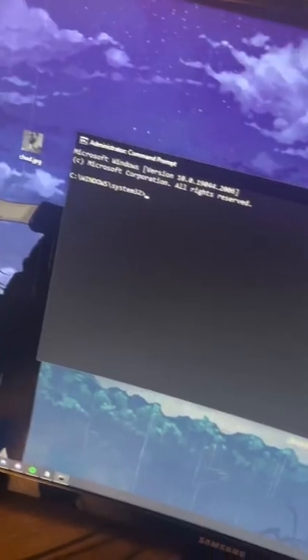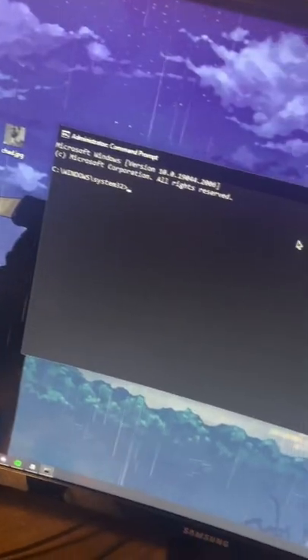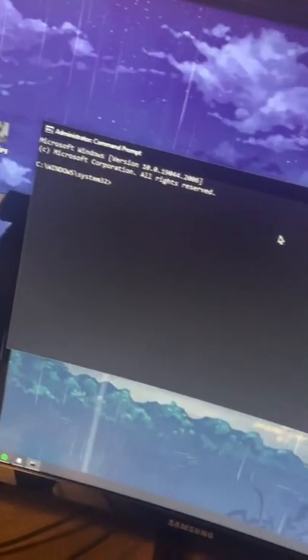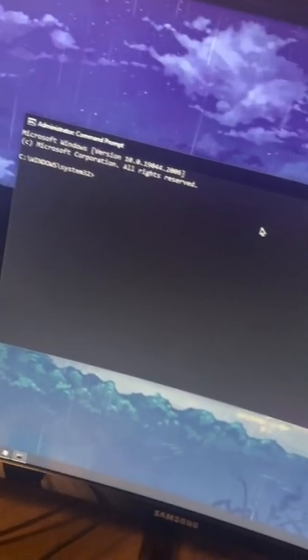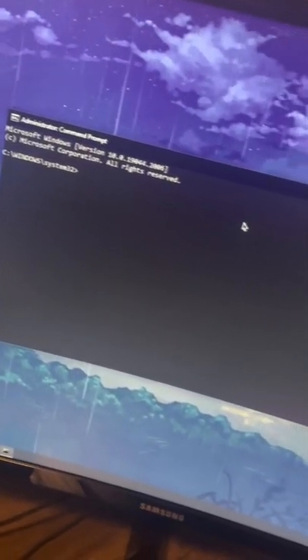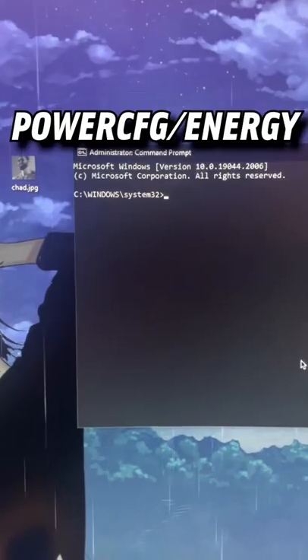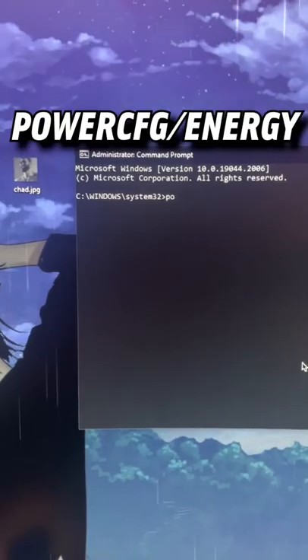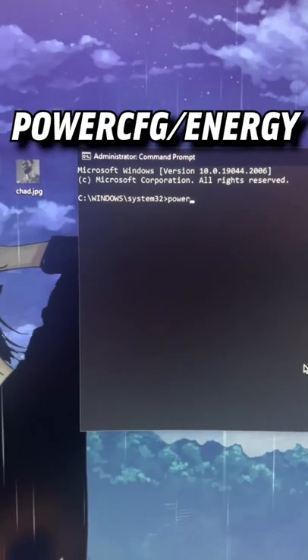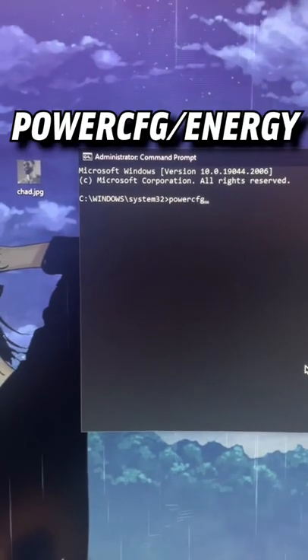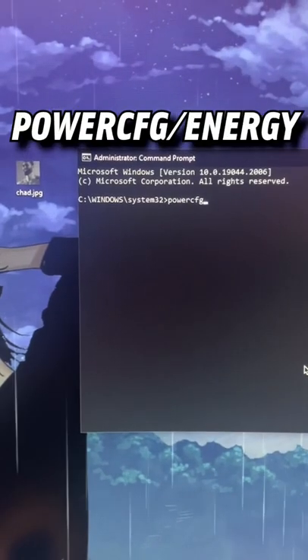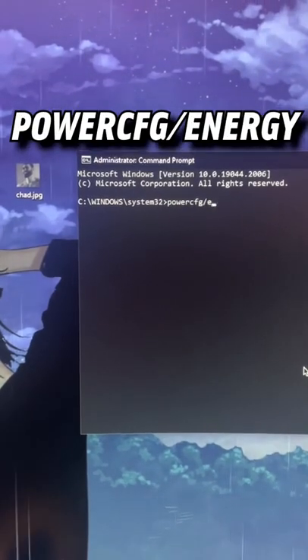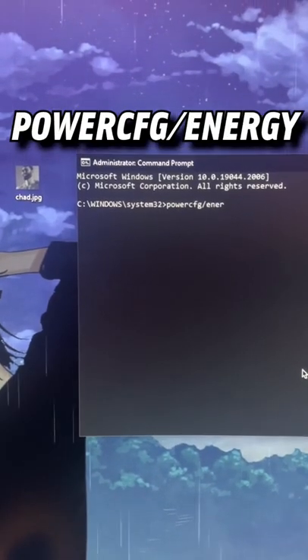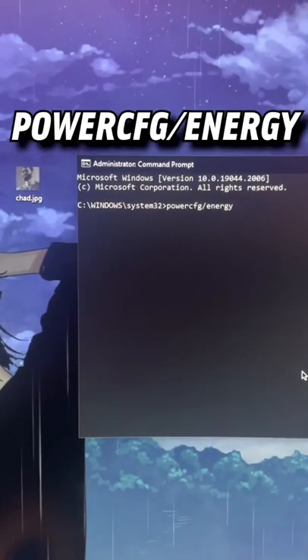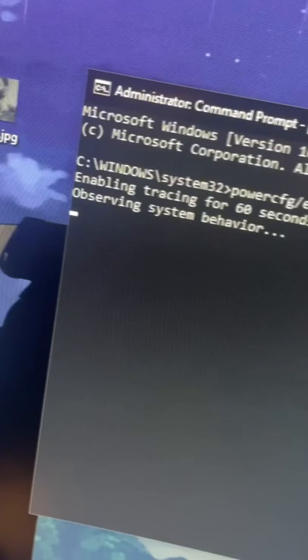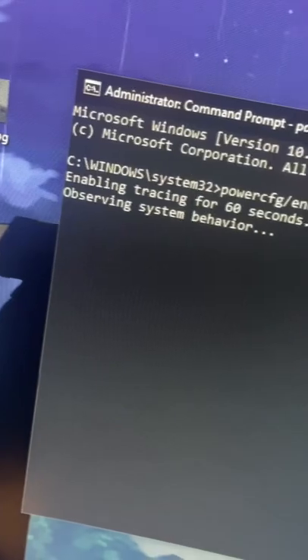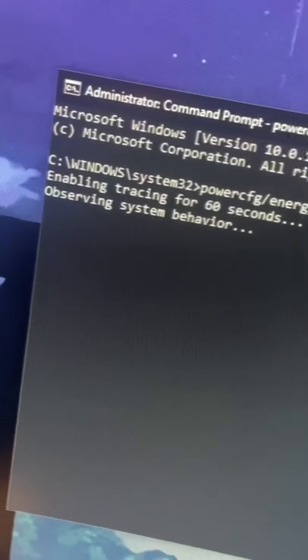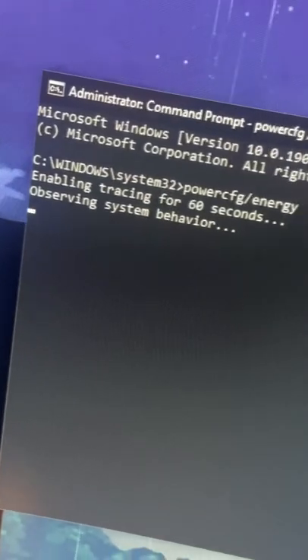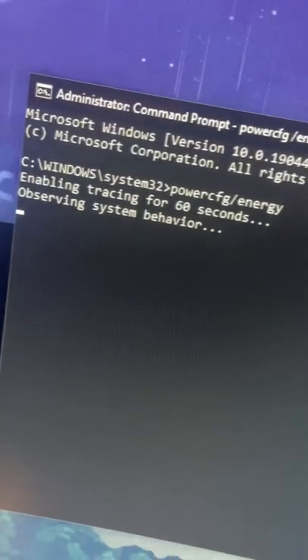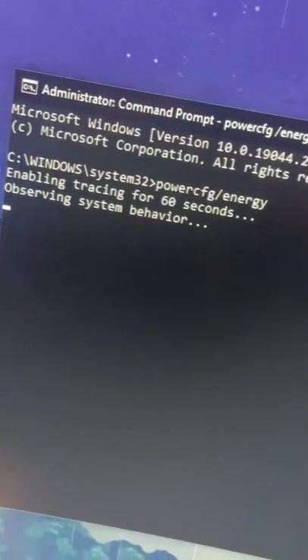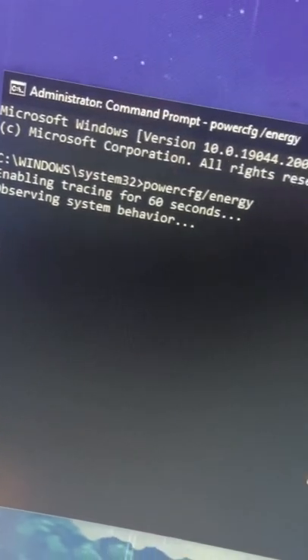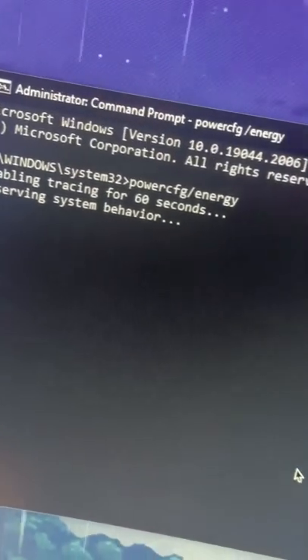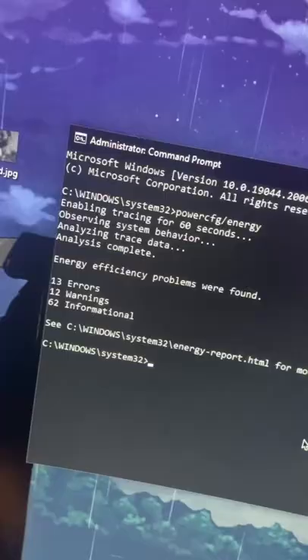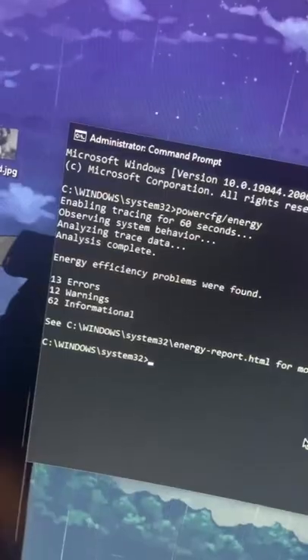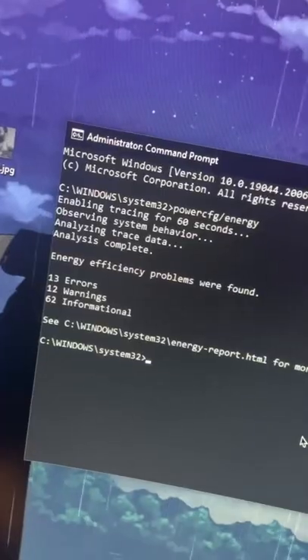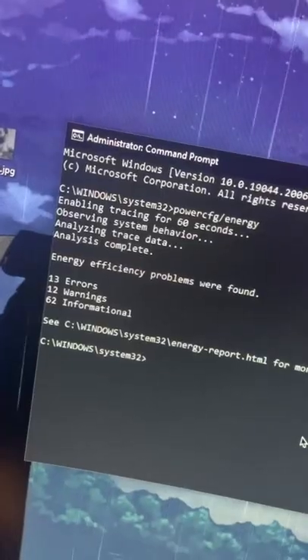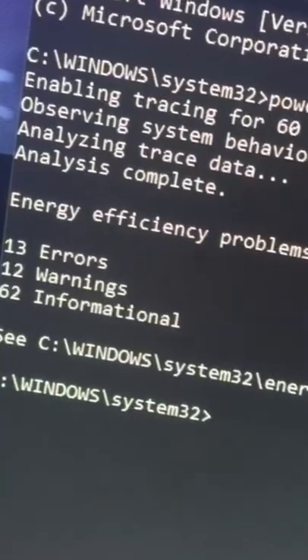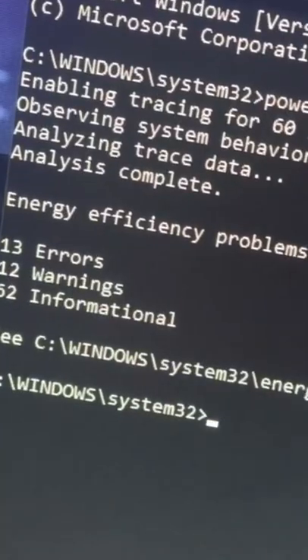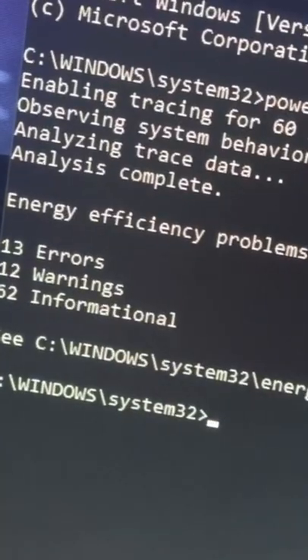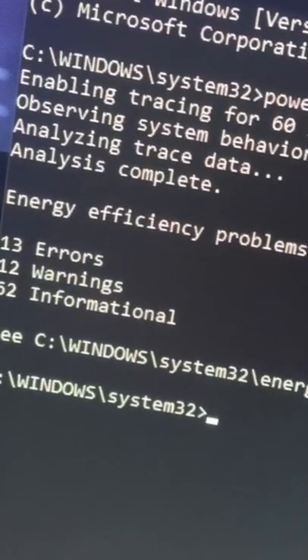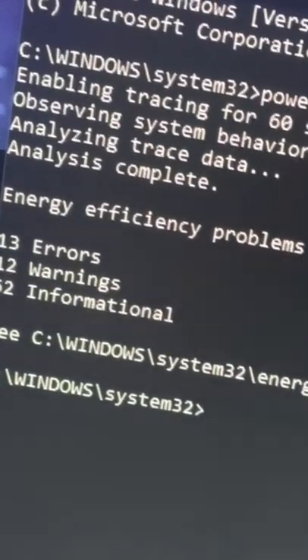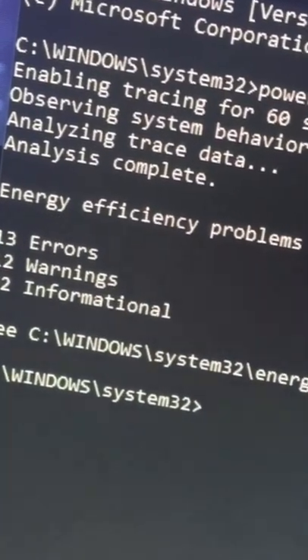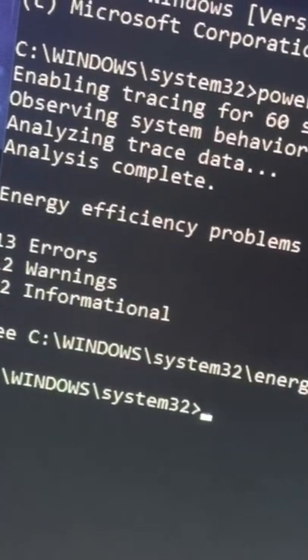In the command prompt, type PowerCFG slash Energy. Wait for it to get done doing its thing, and that'll display a lot of information about your battery.